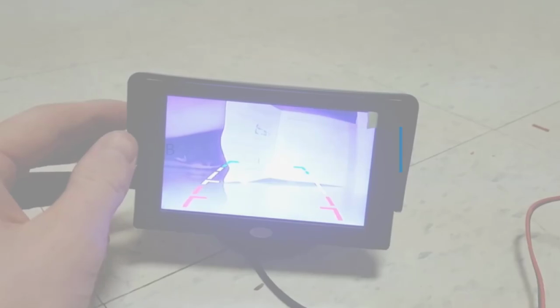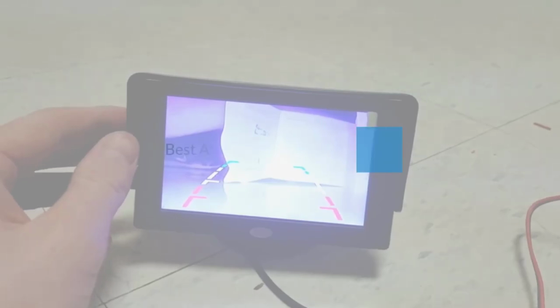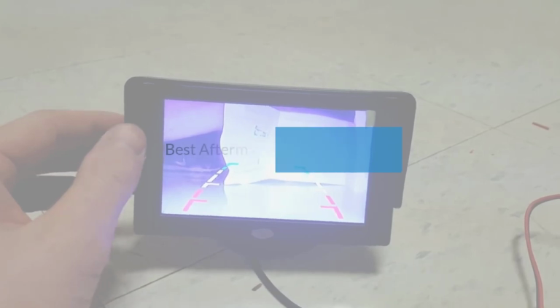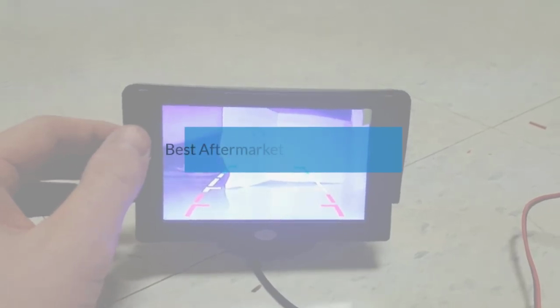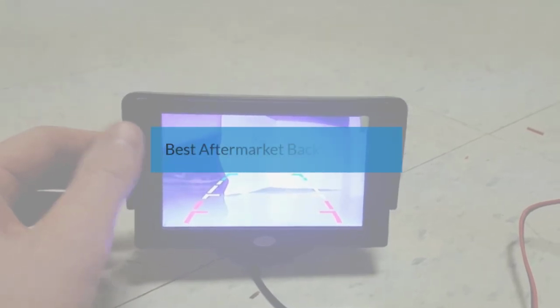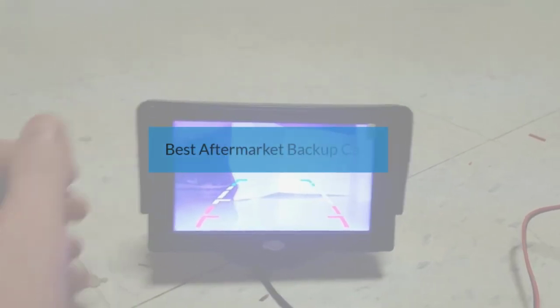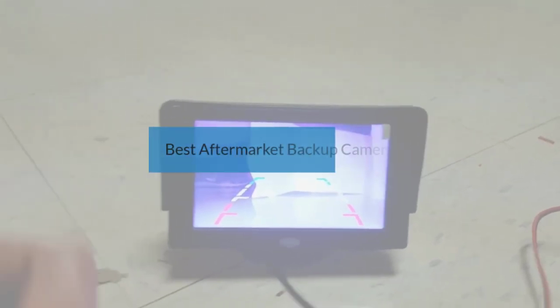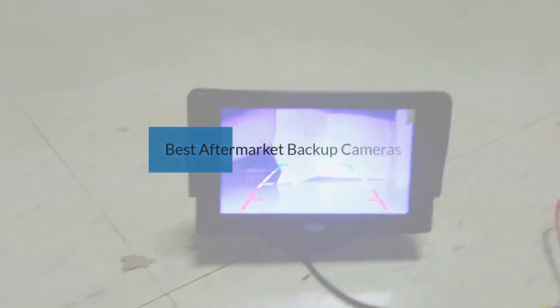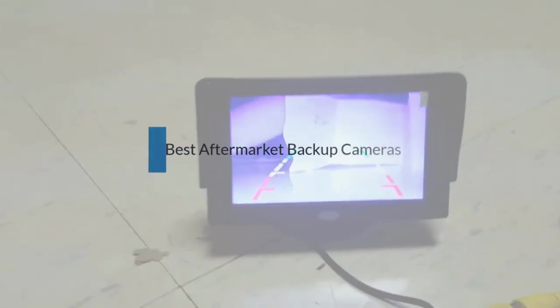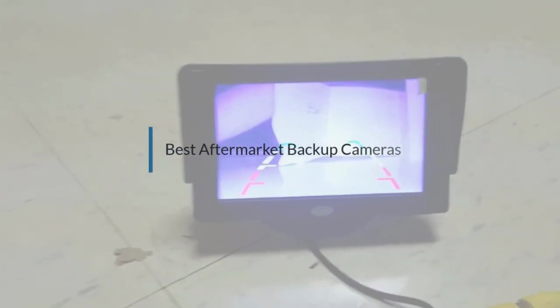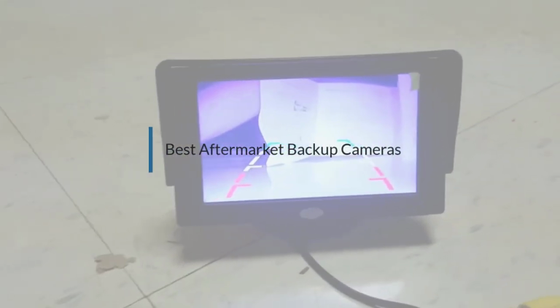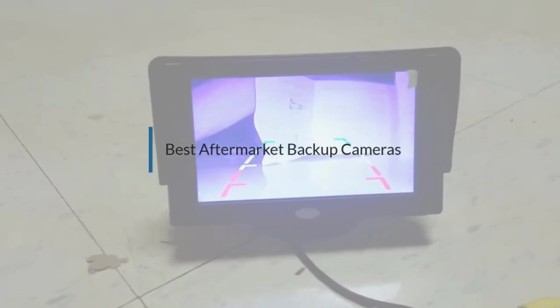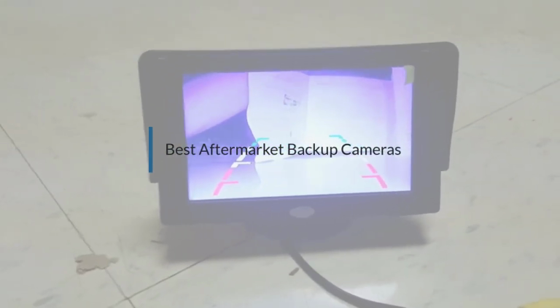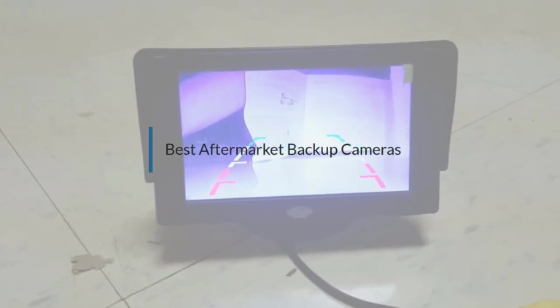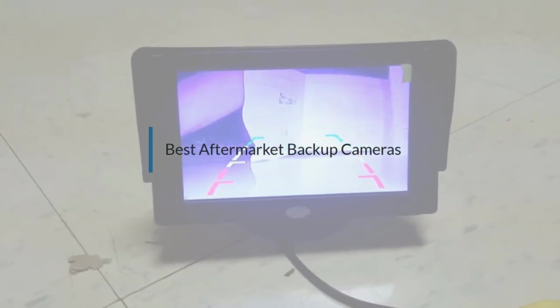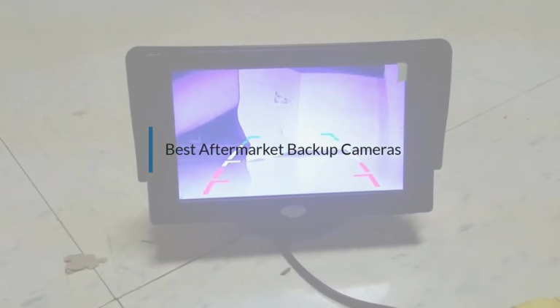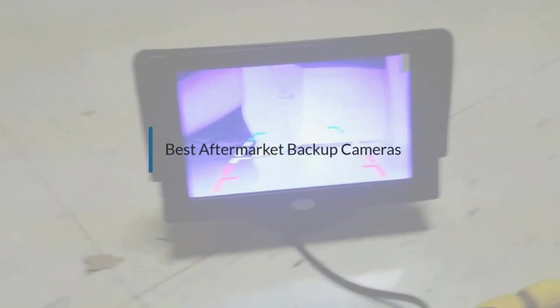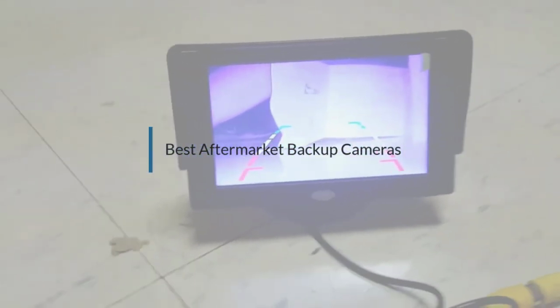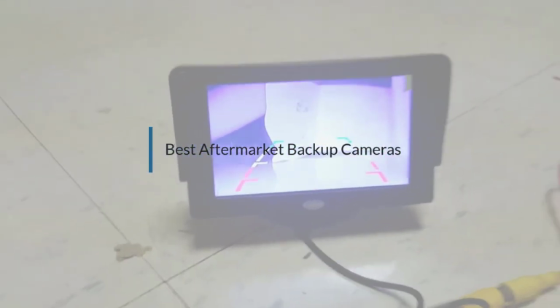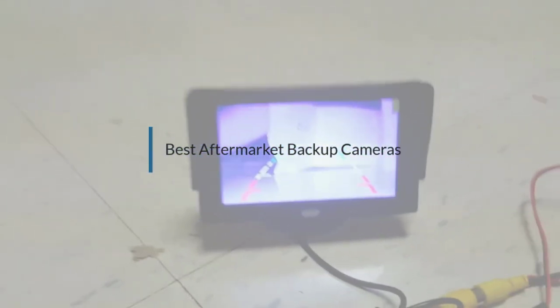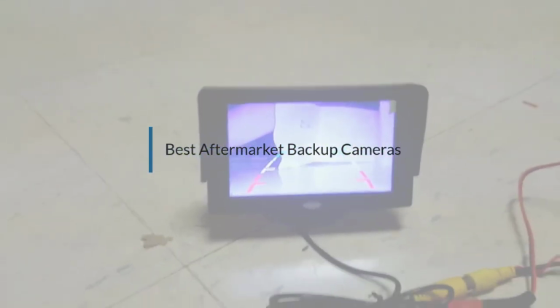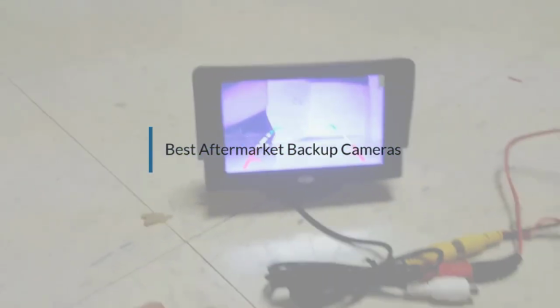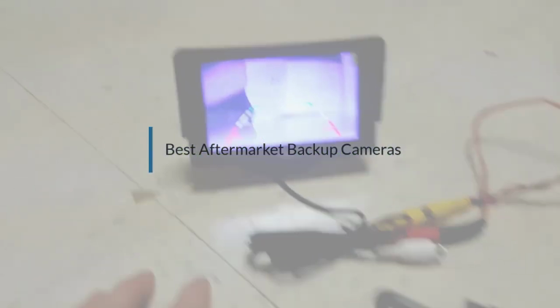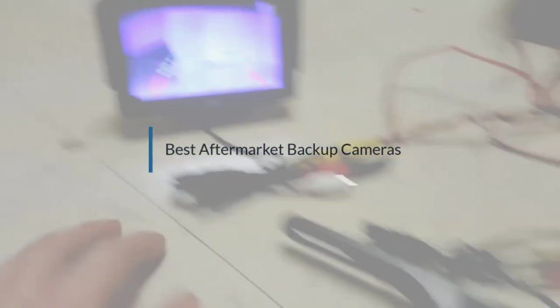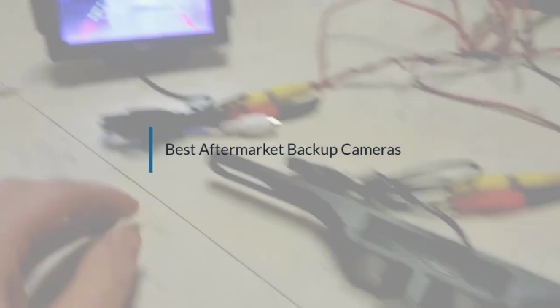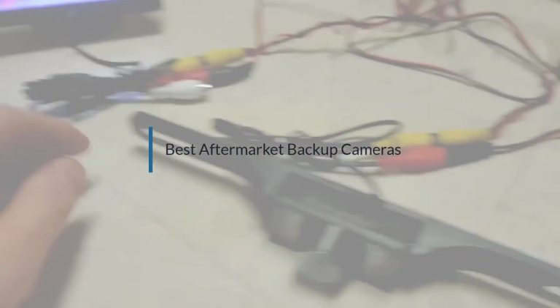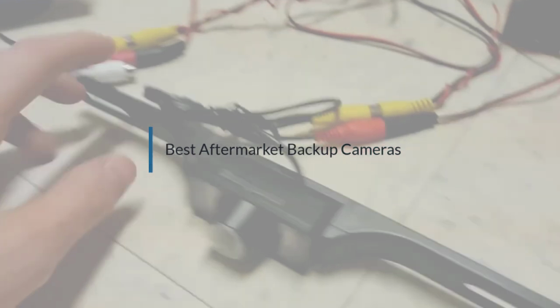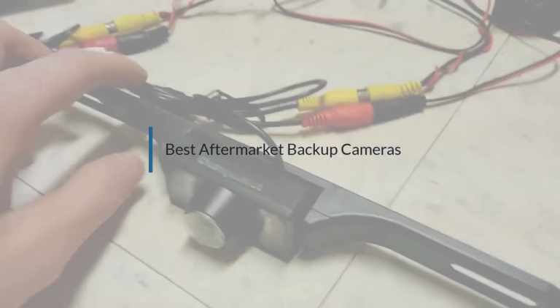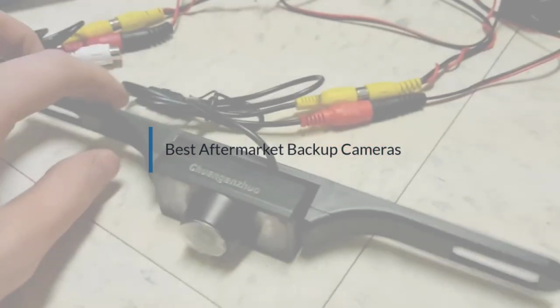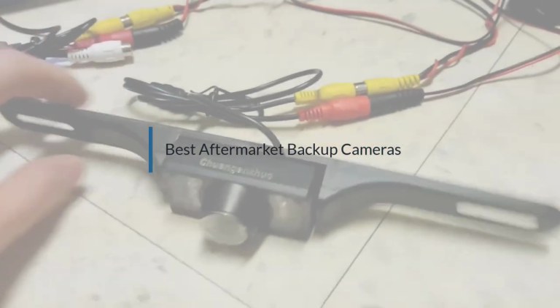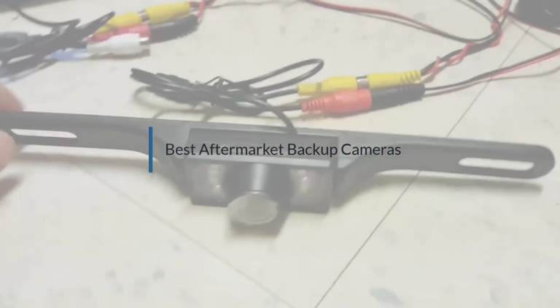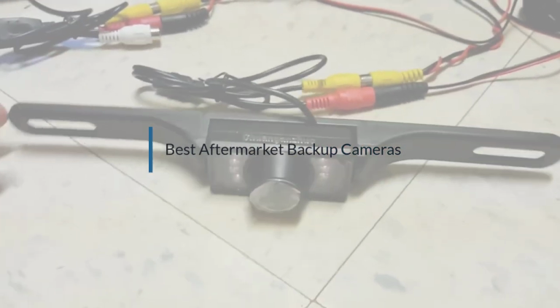If you are looking for the best aftermarket backup camera, here is a collection you have got to see. Let's get started.